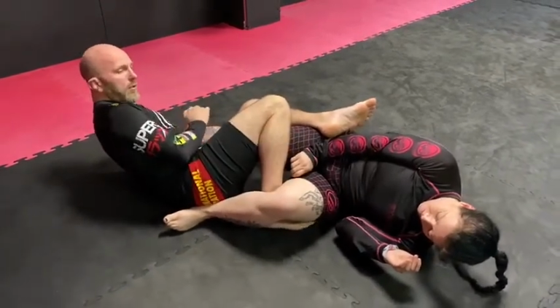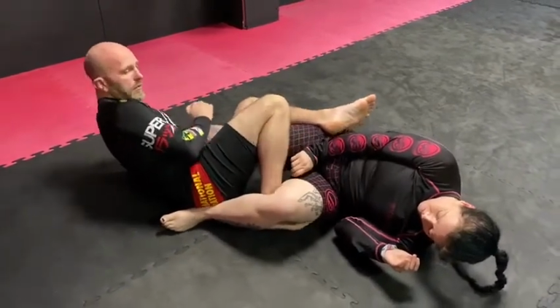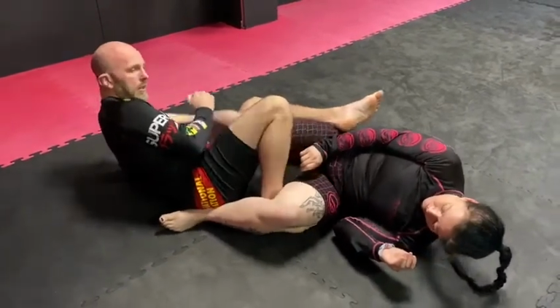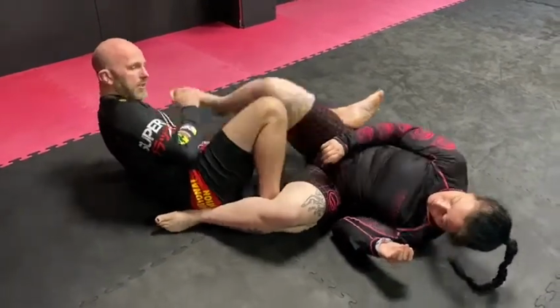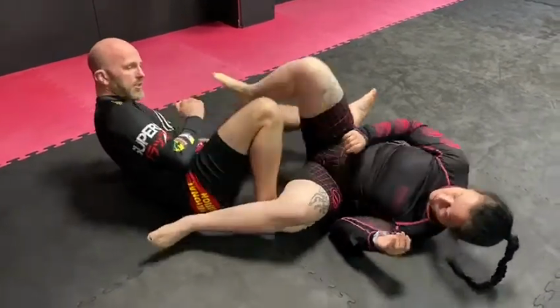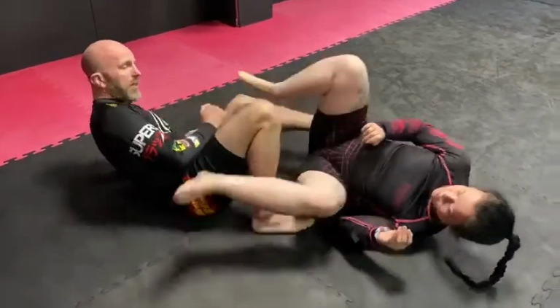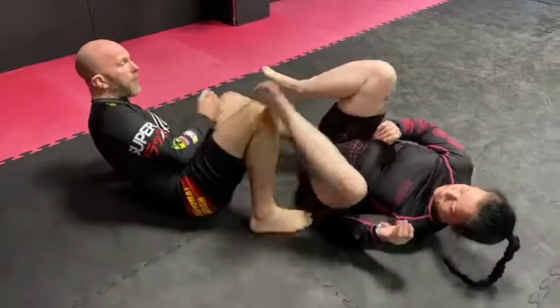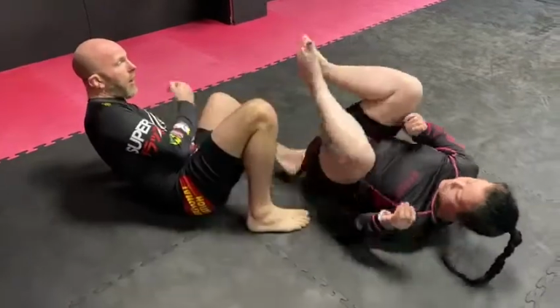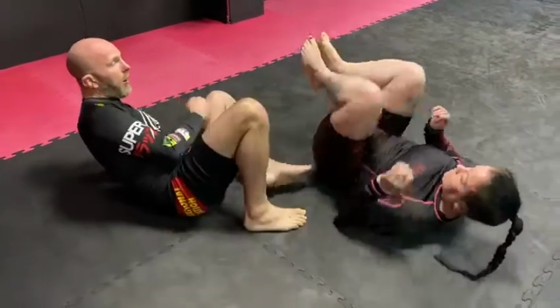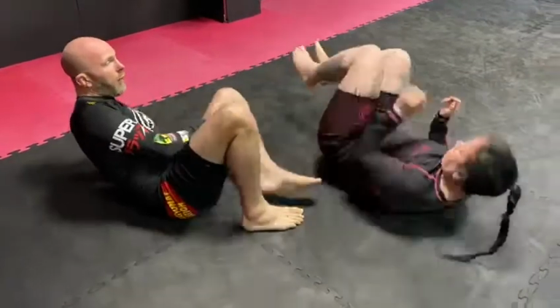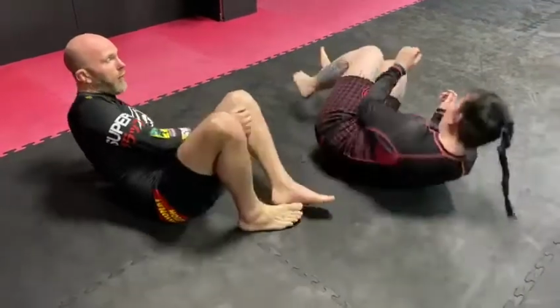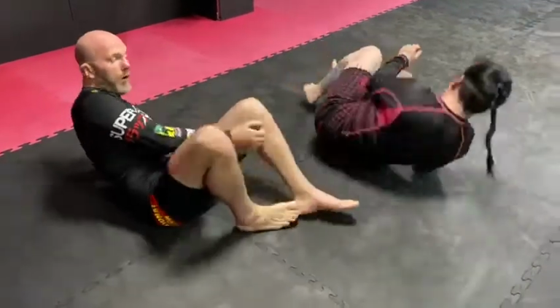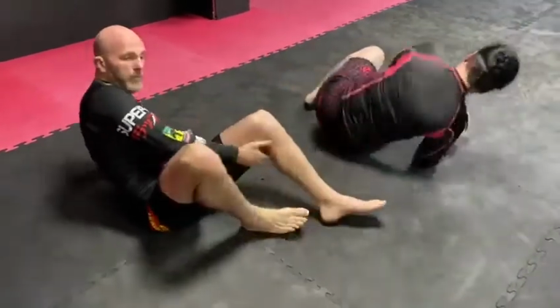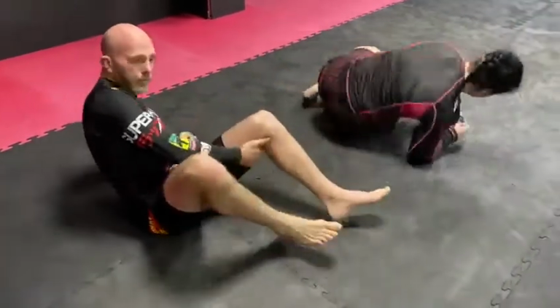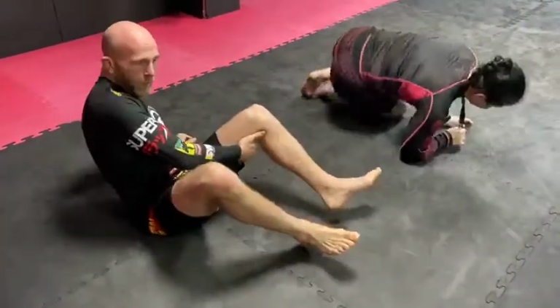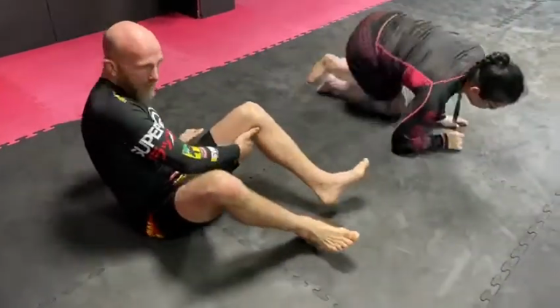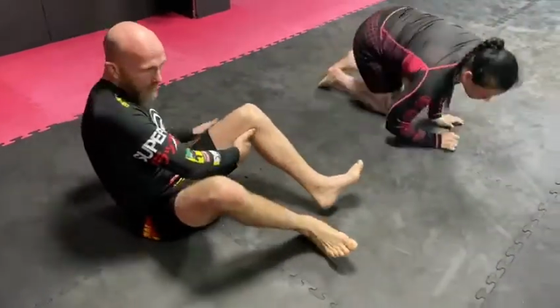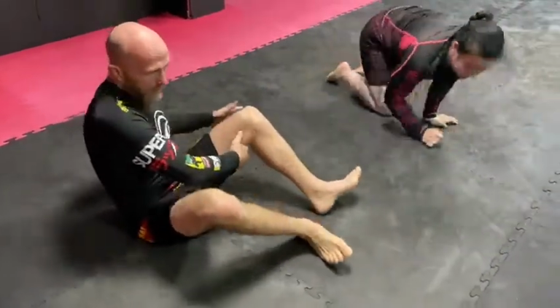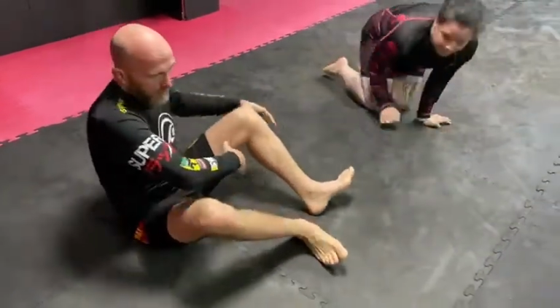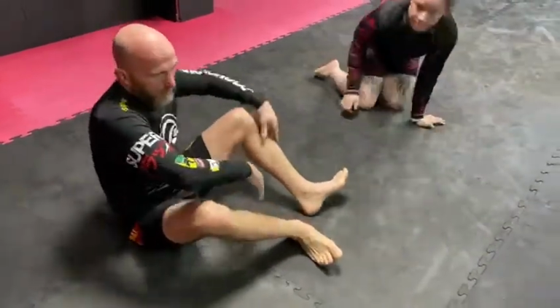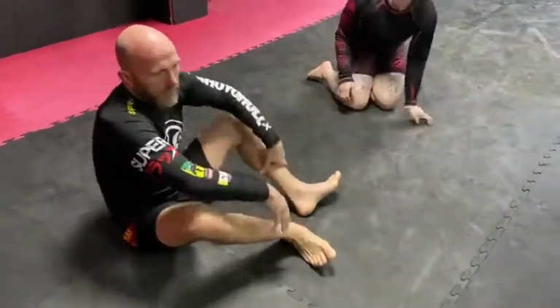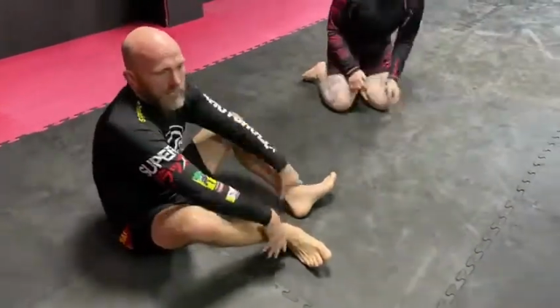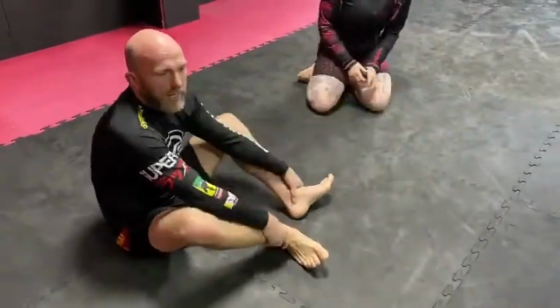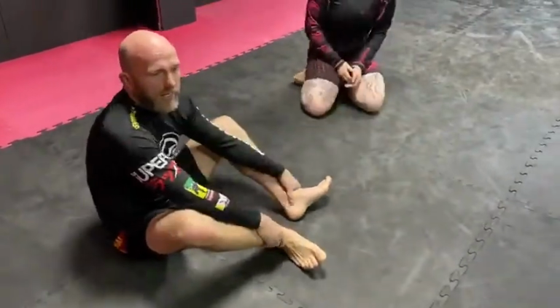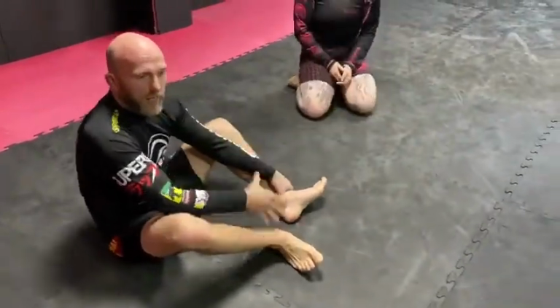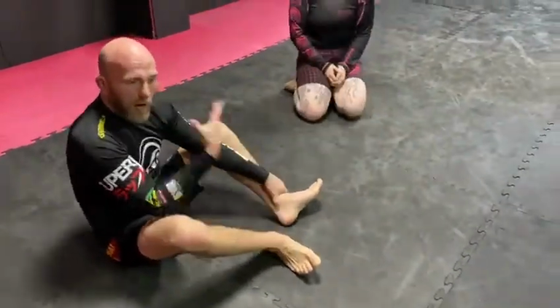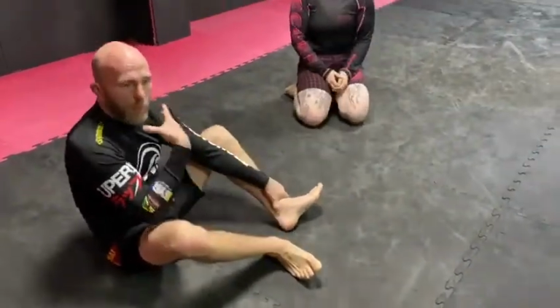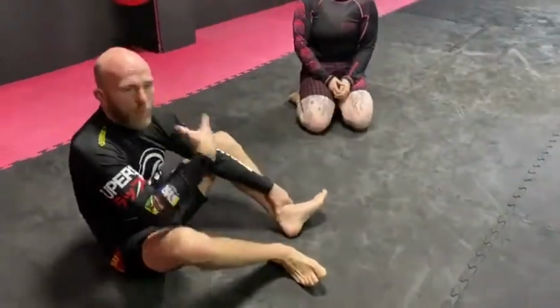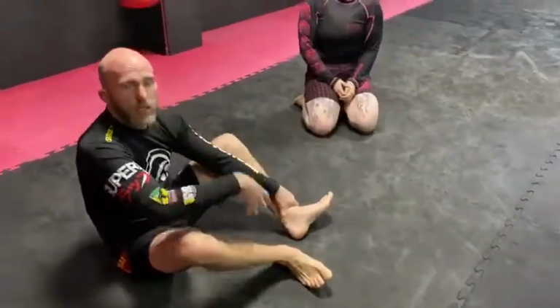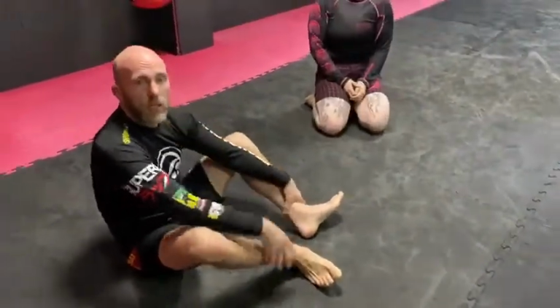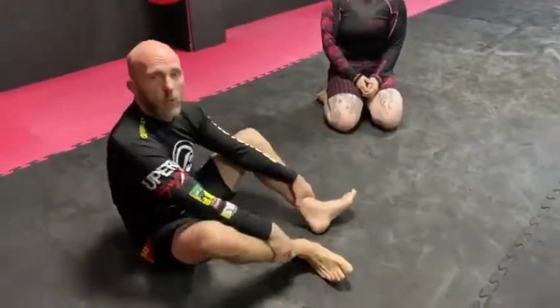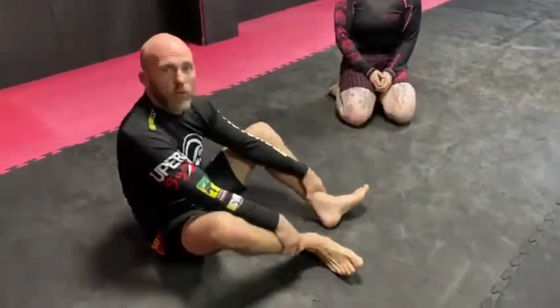That's the second part of attacking the upper body to lower body.